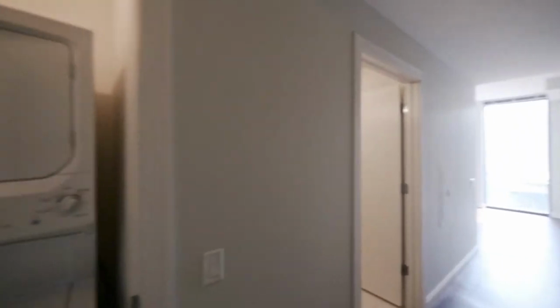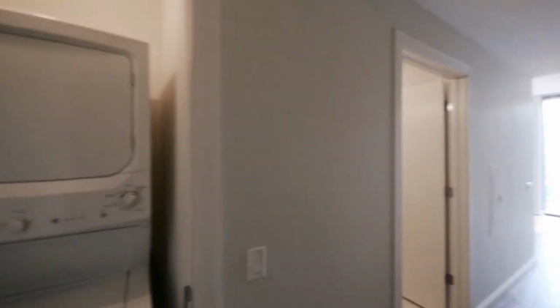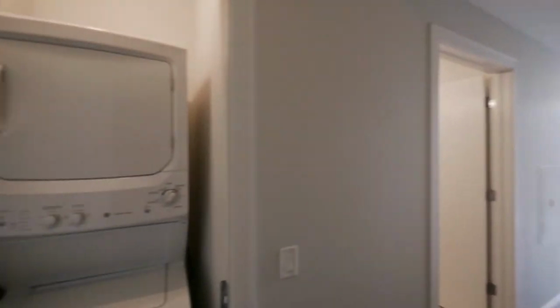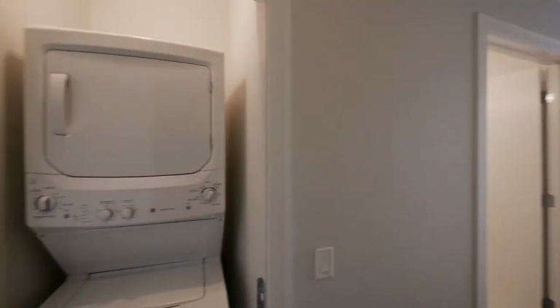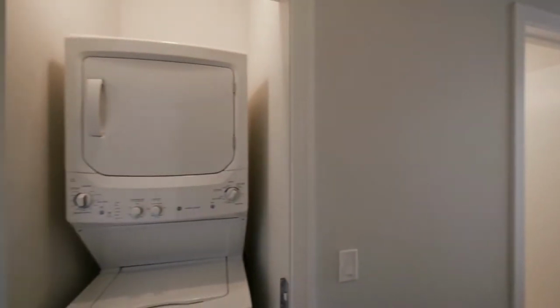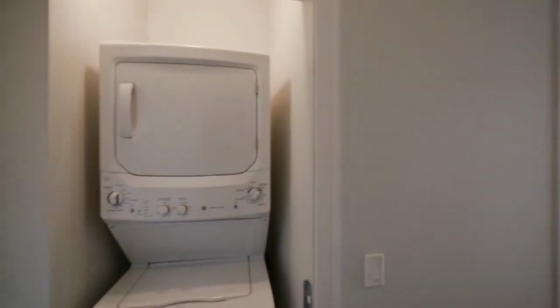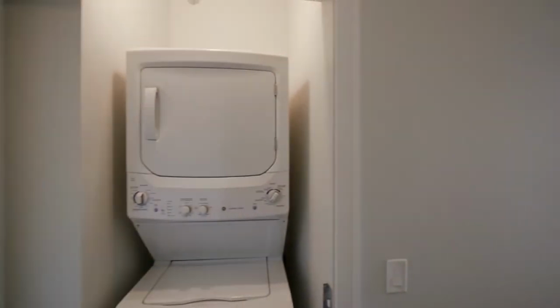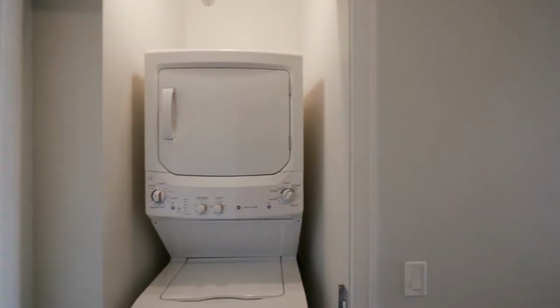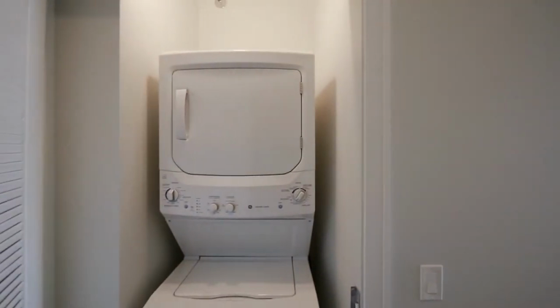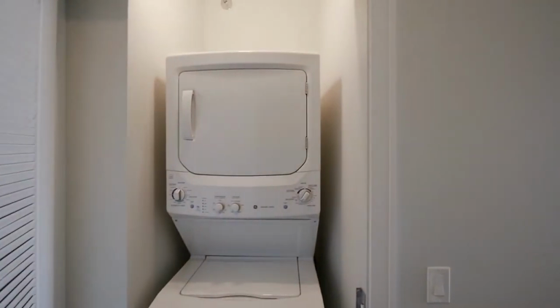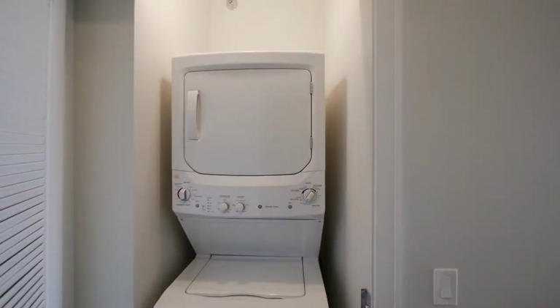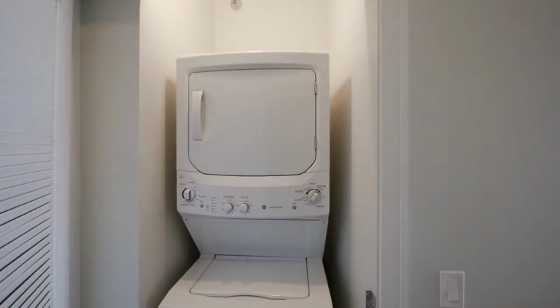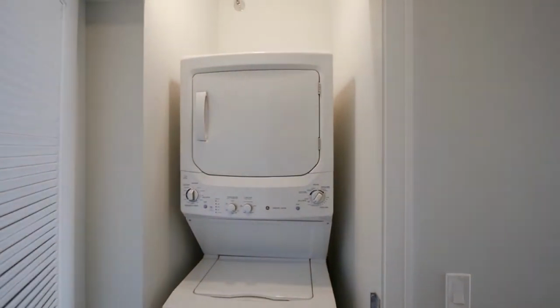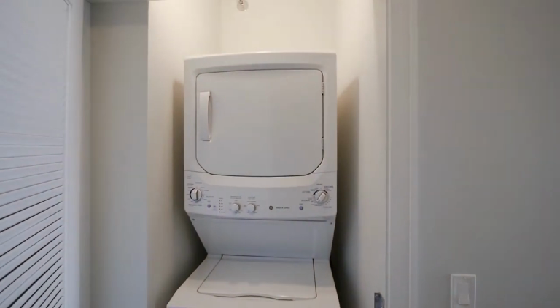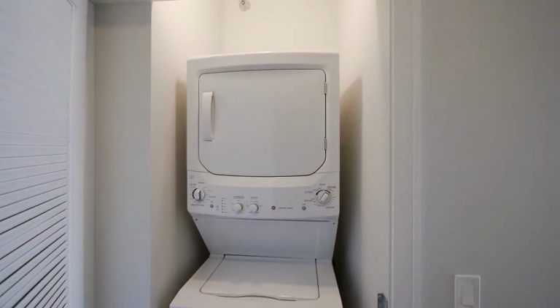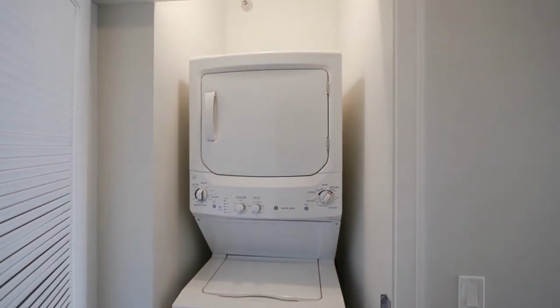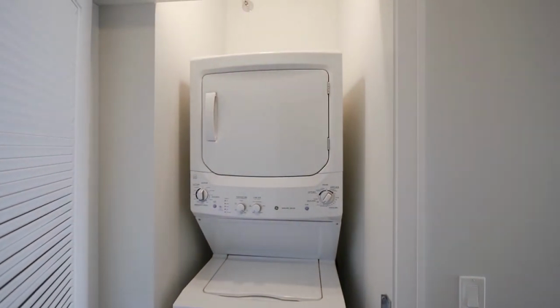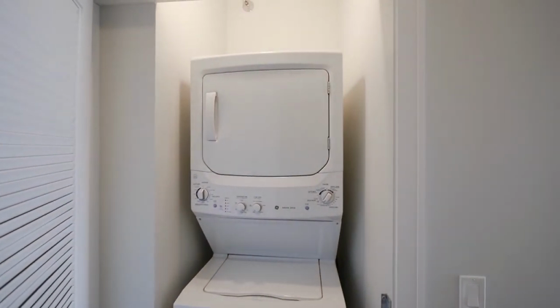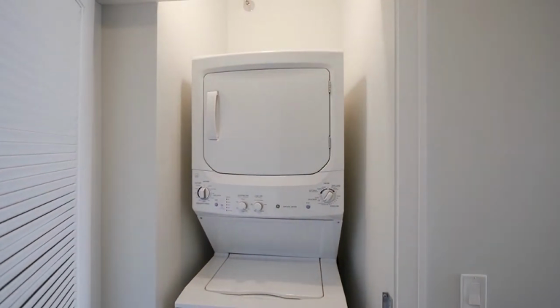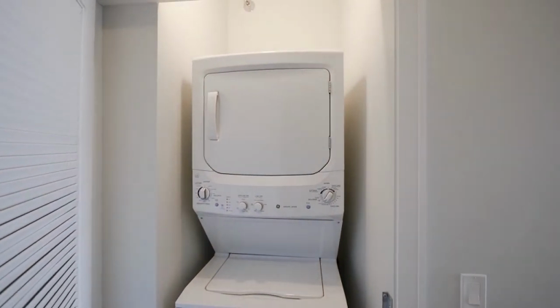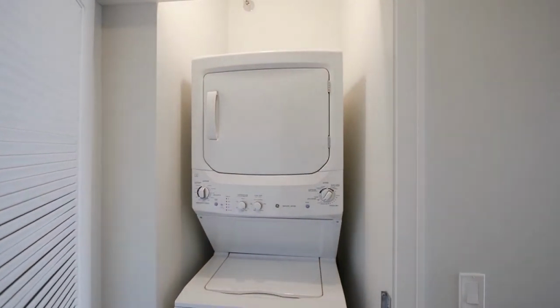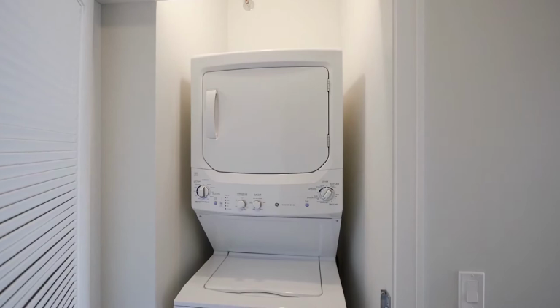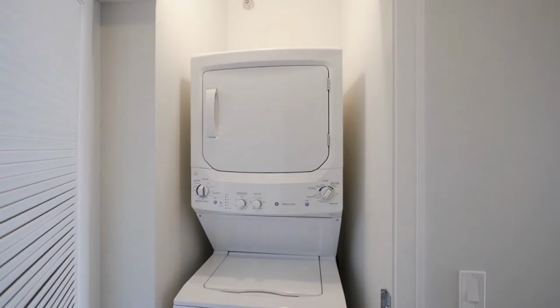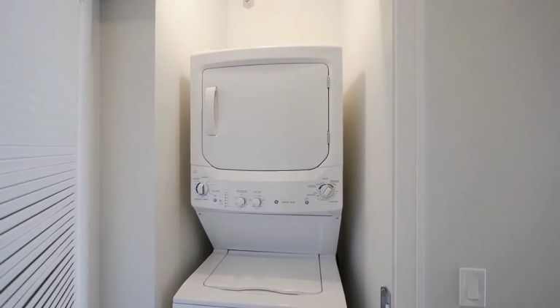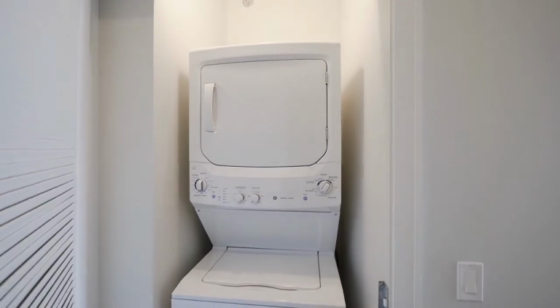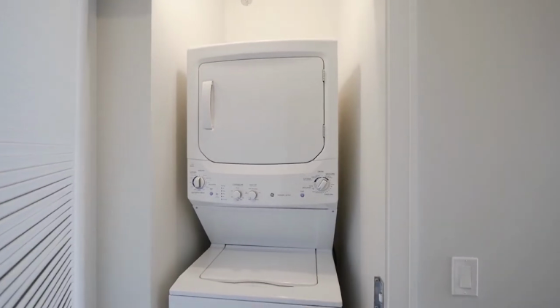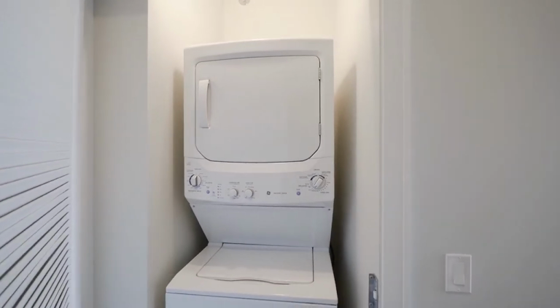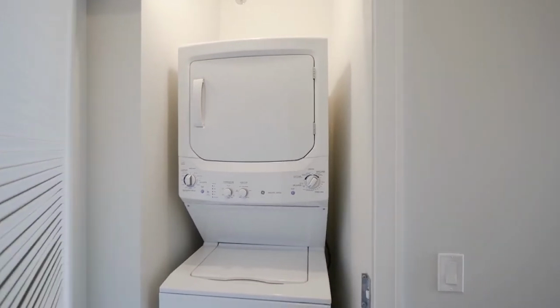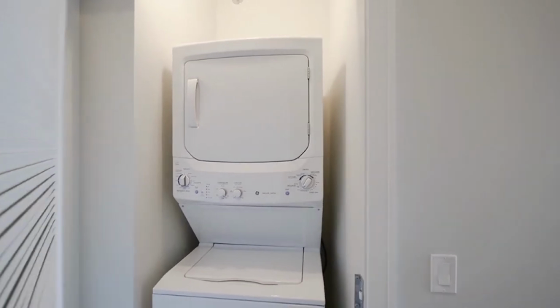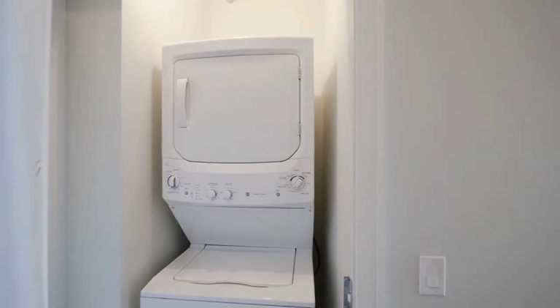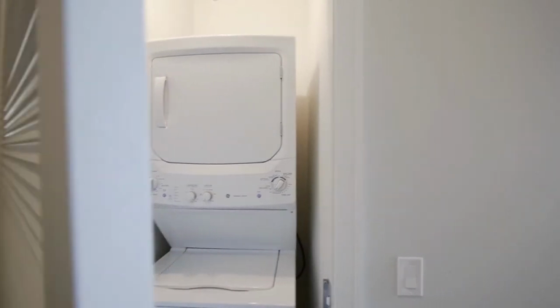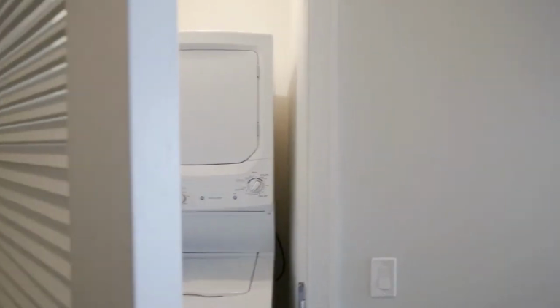There's a closet directly ahead as you enter, with a full-size stackable washer dryer.